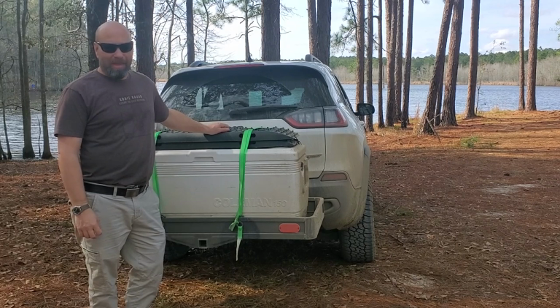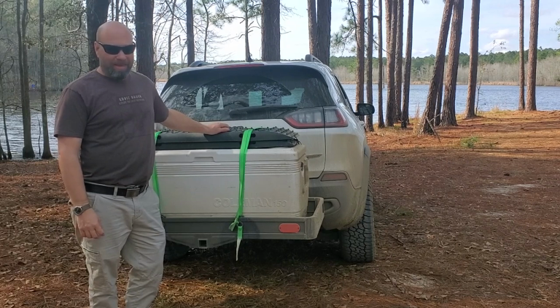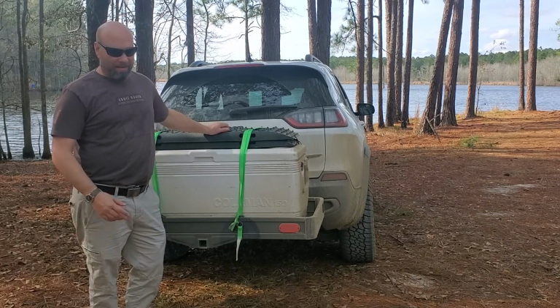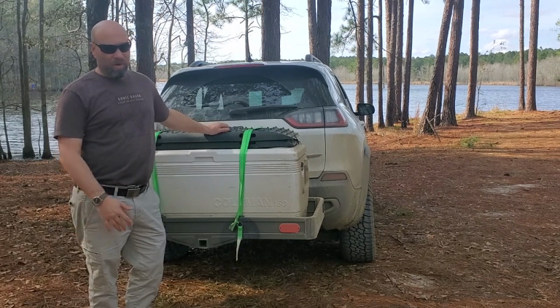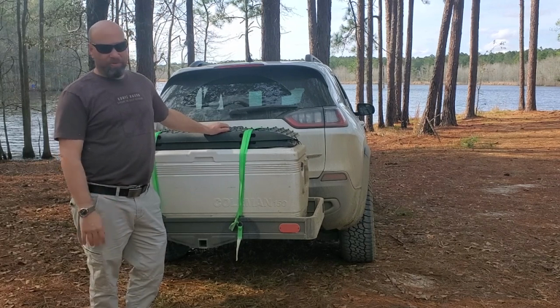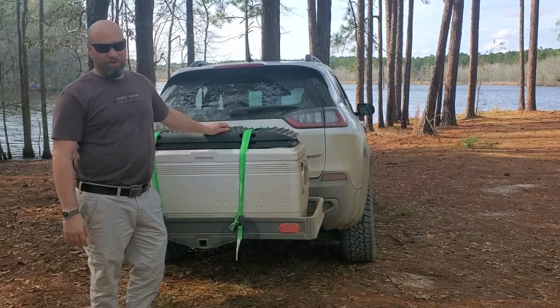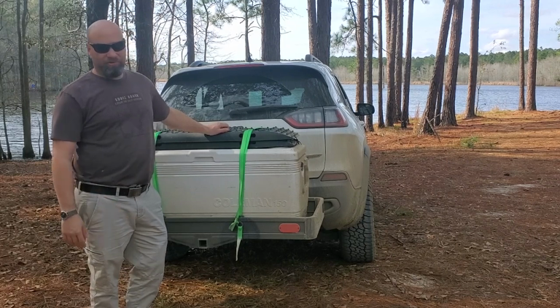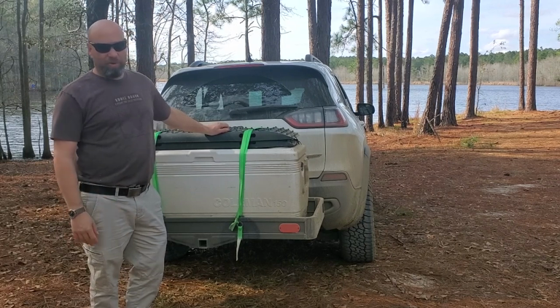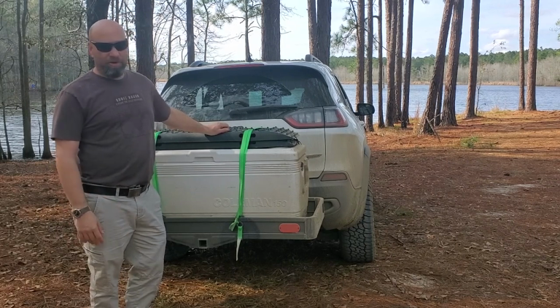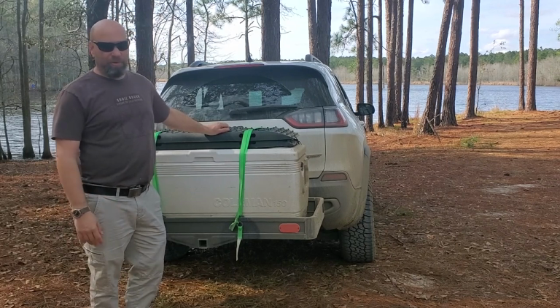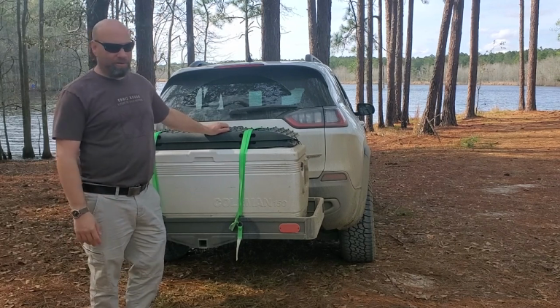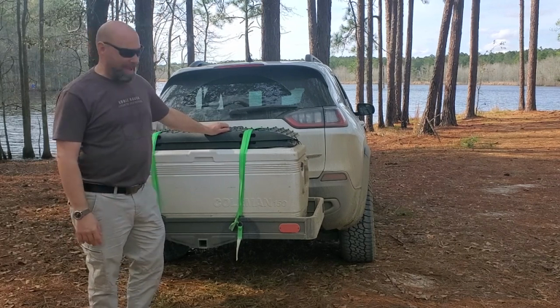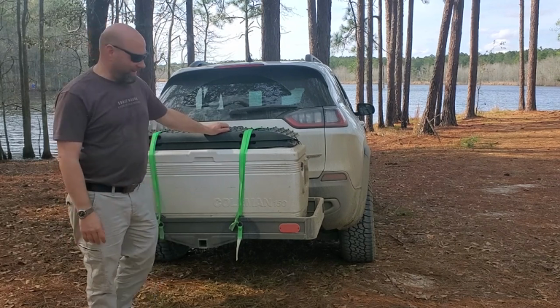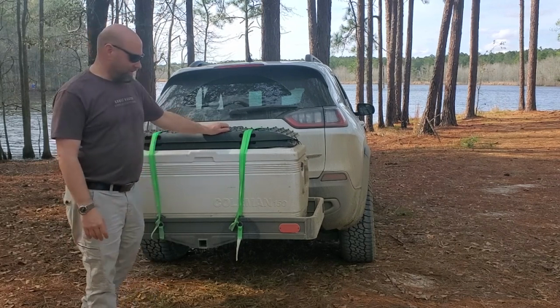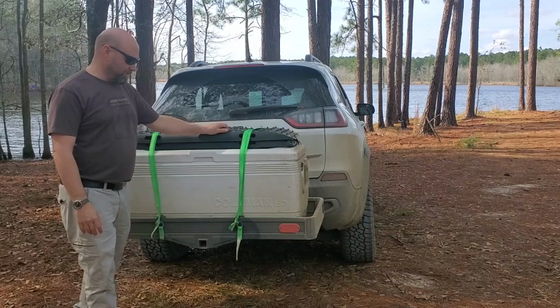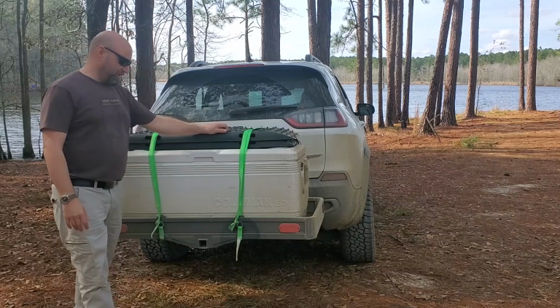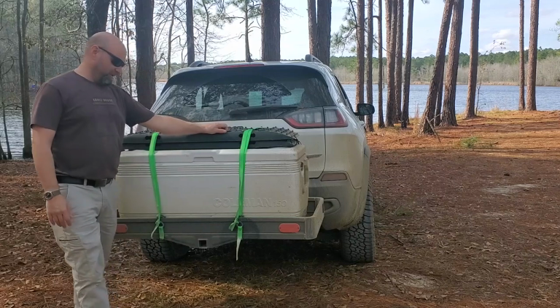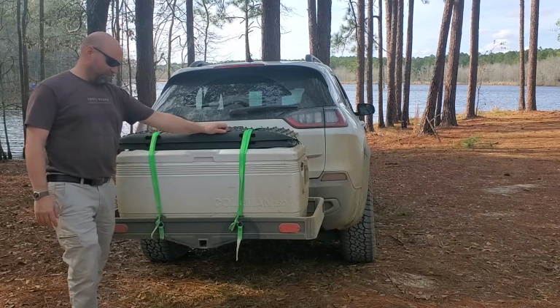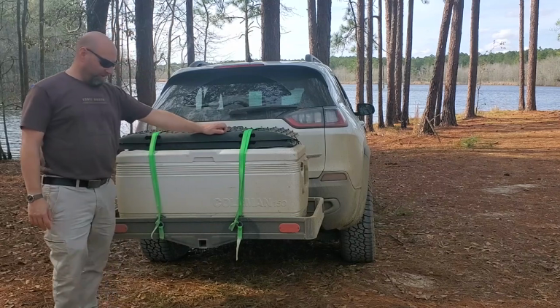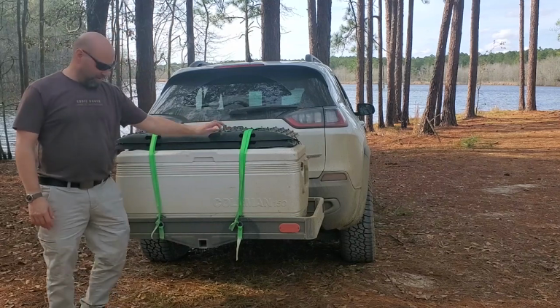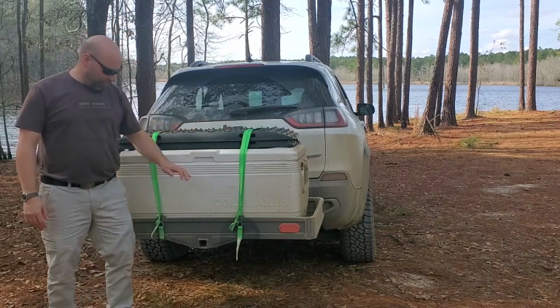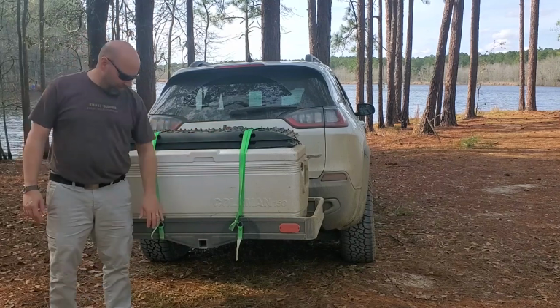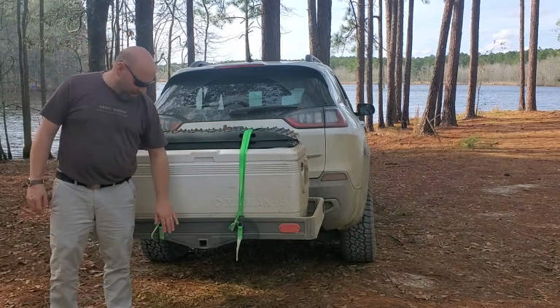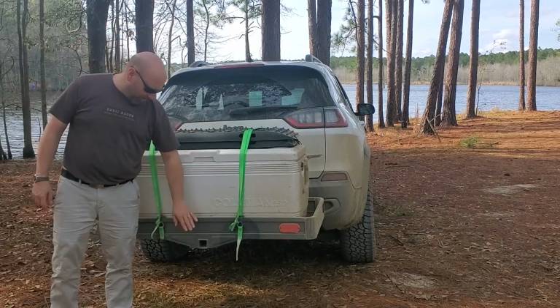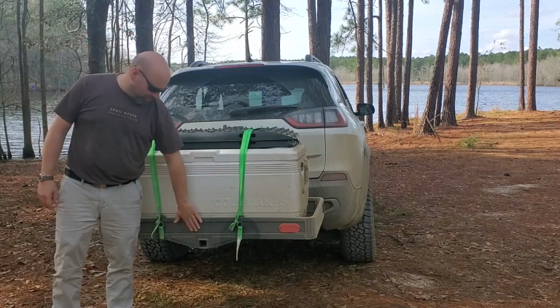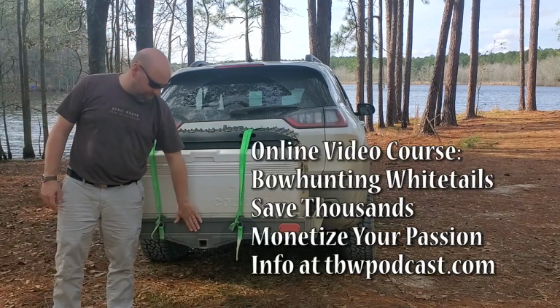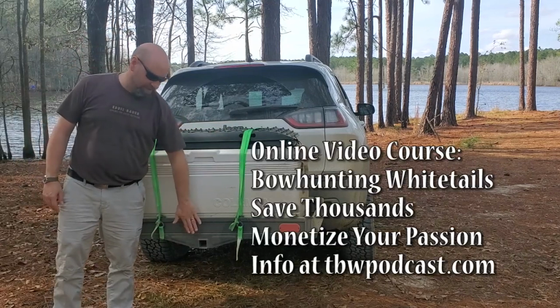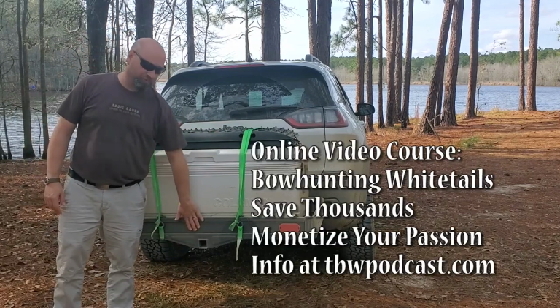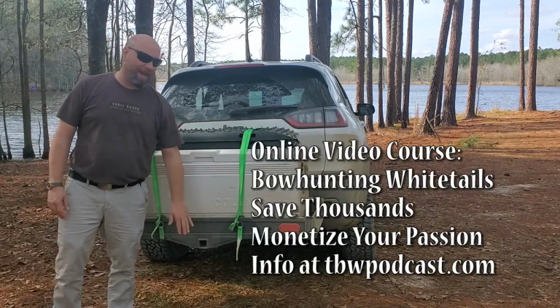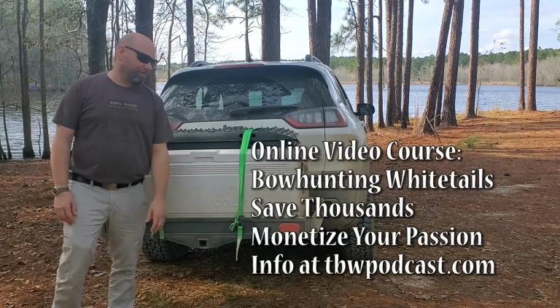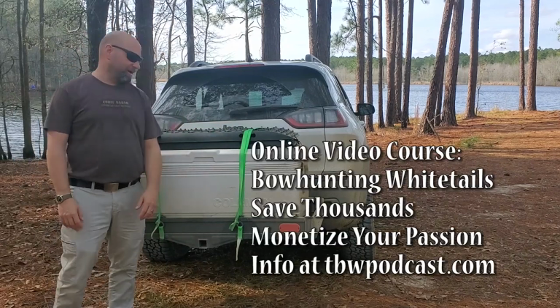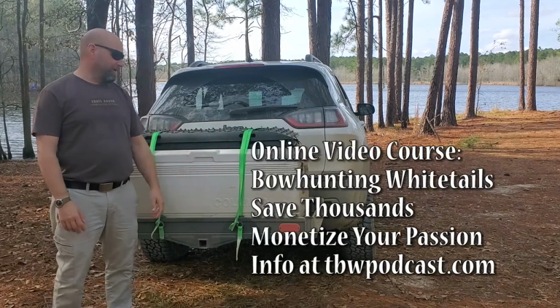Hey guys, welcome to the Traditional Bowhunting Wilderness Podcast. This is Jason and Sam Kovac. Today we're going to be talking about this hitch rack right here.